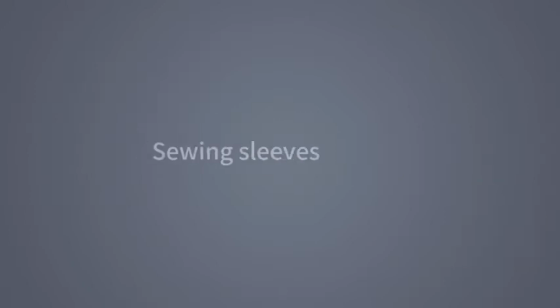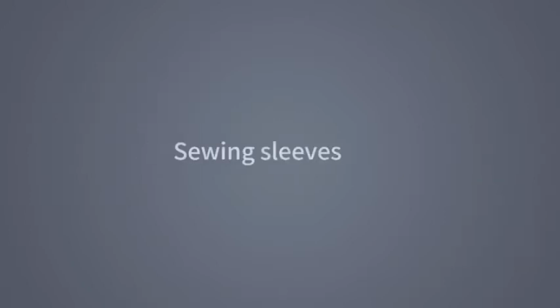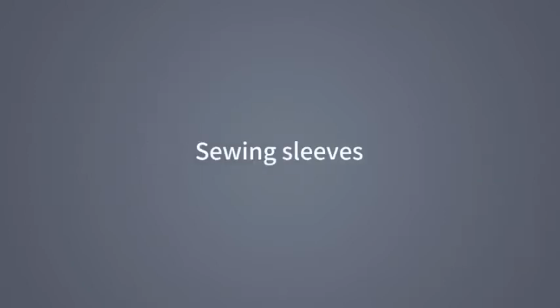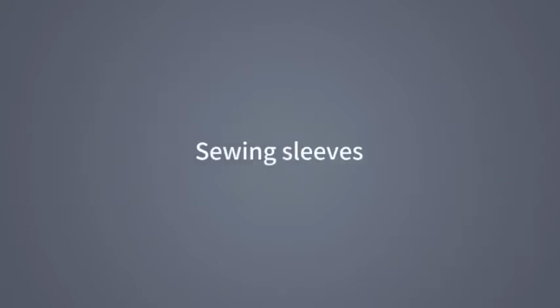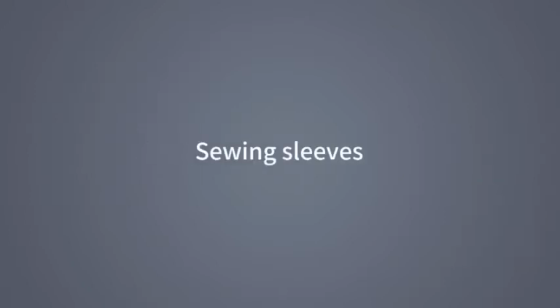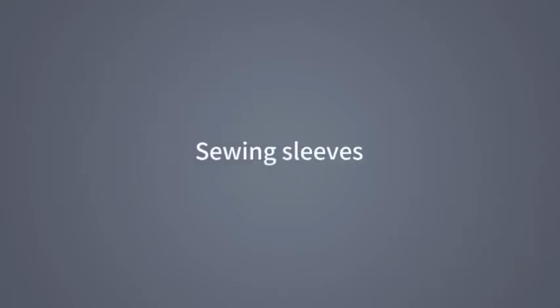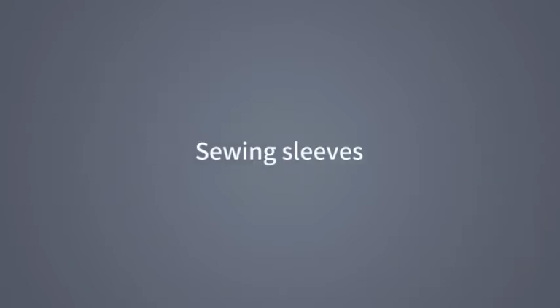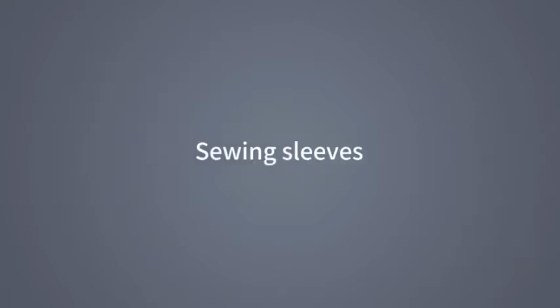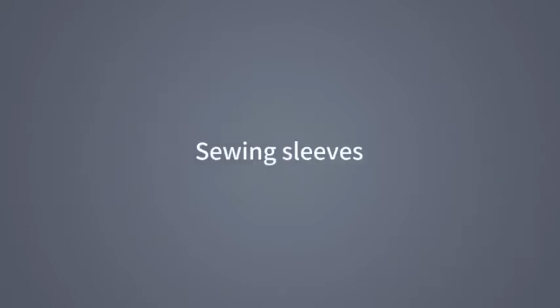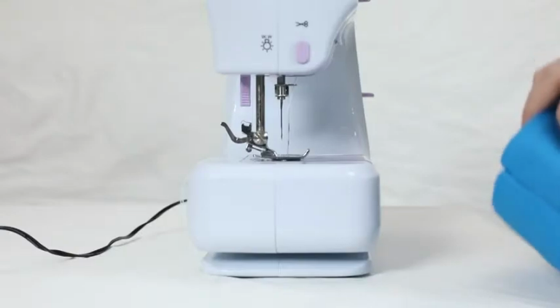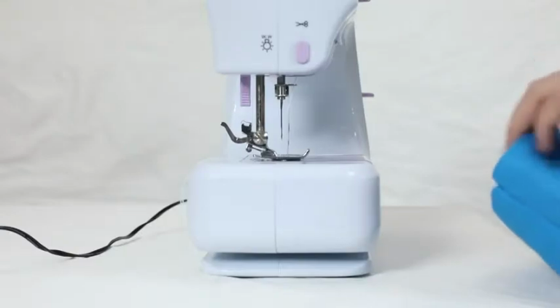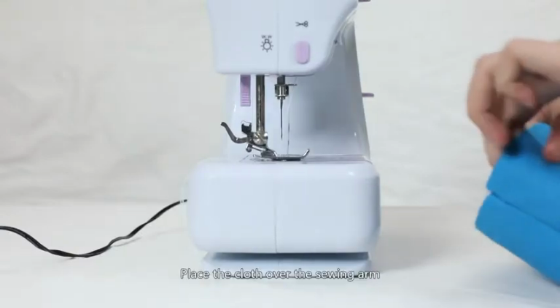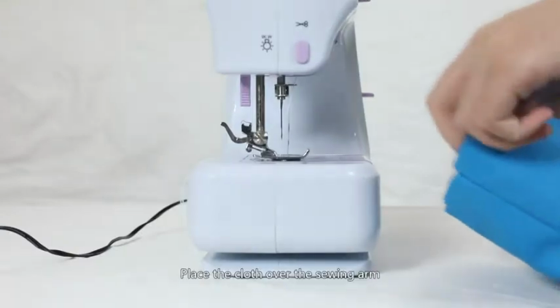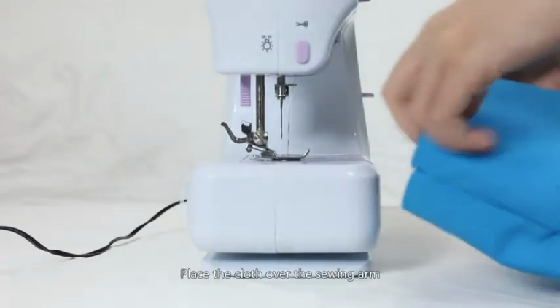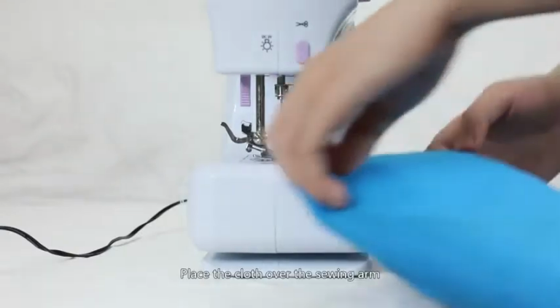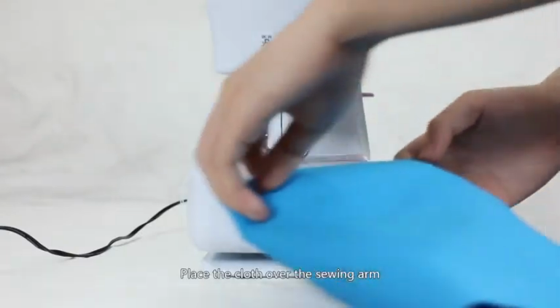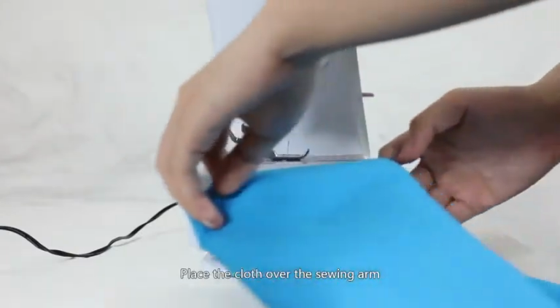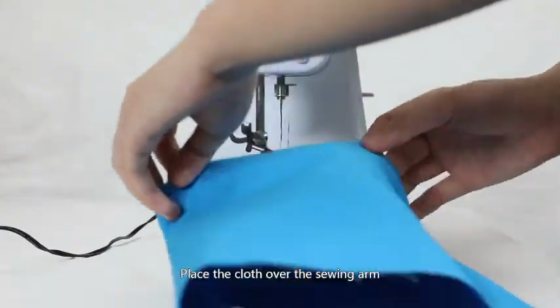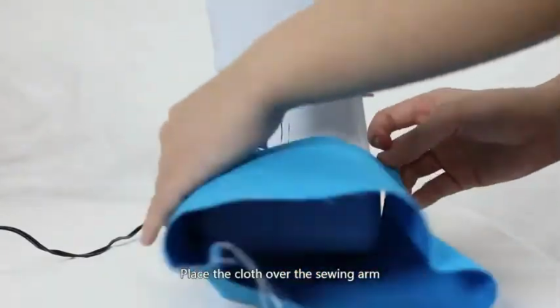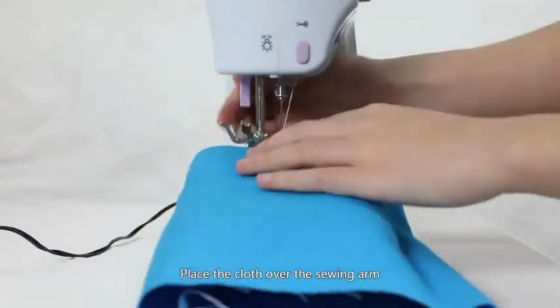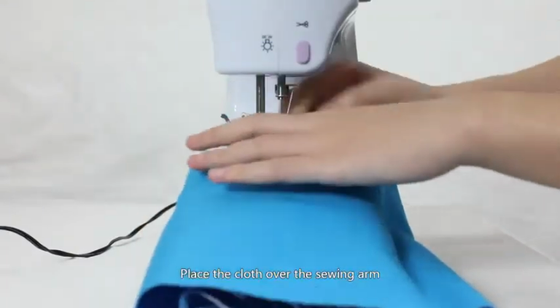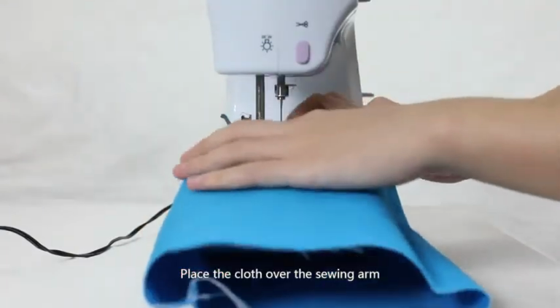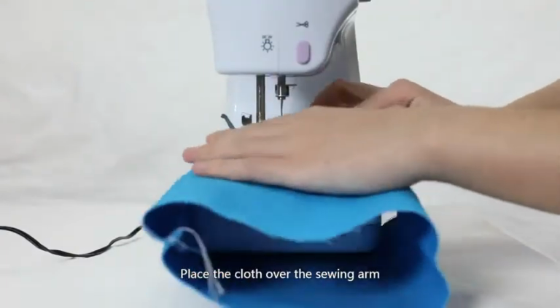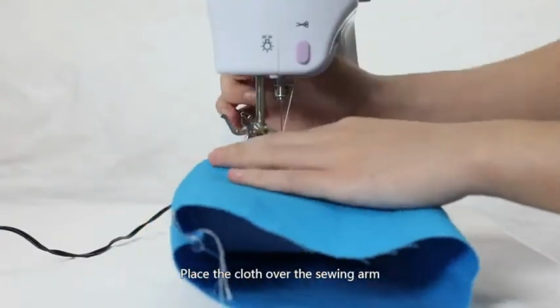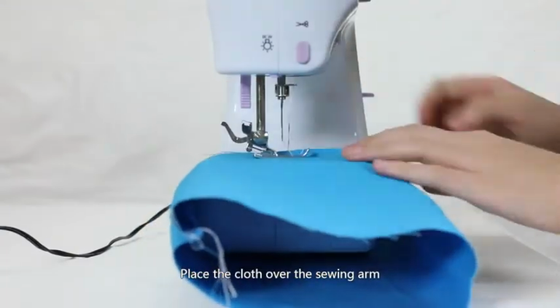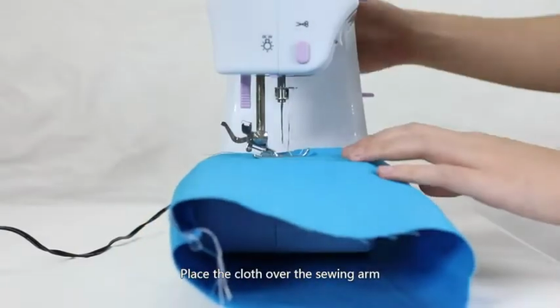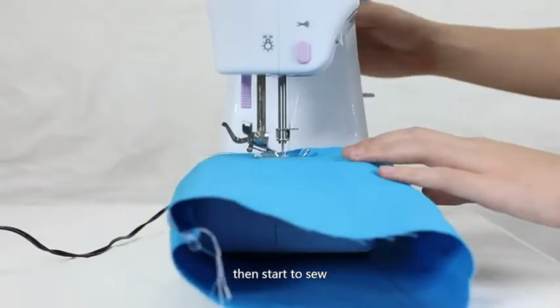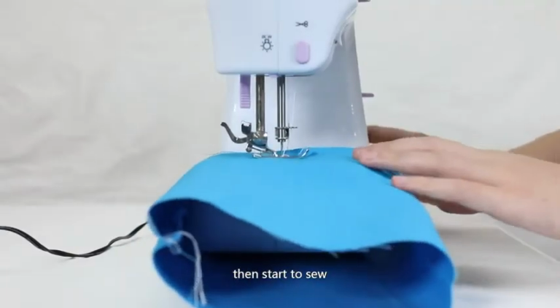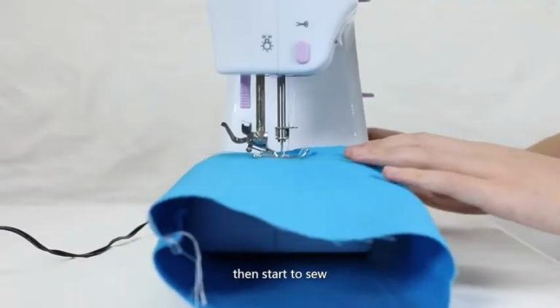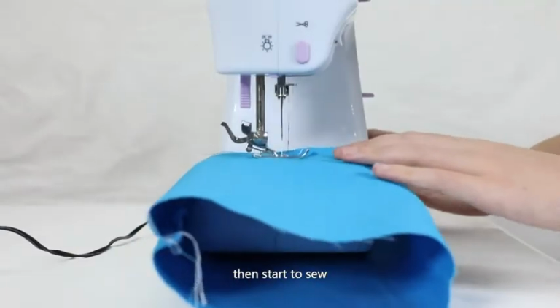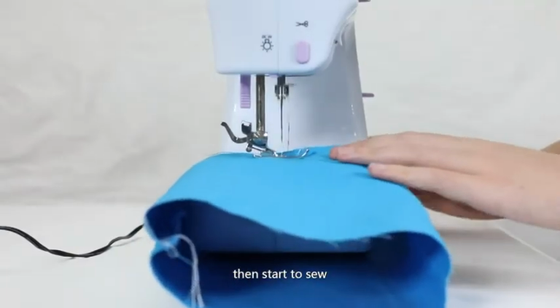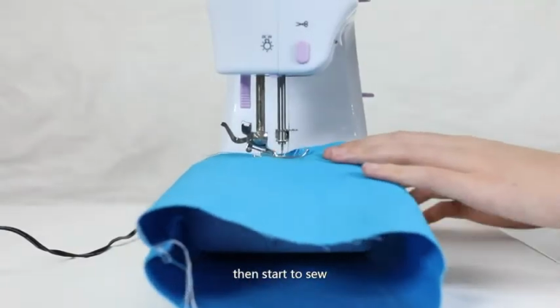Sewing sleeves: place the cloth over the sewing arm, then start to sew.